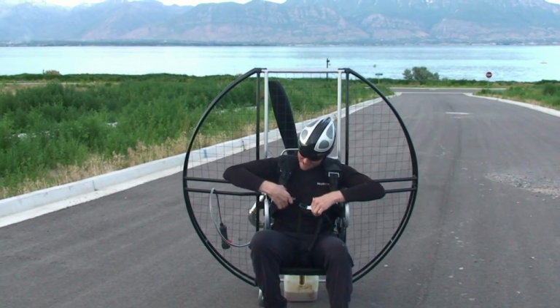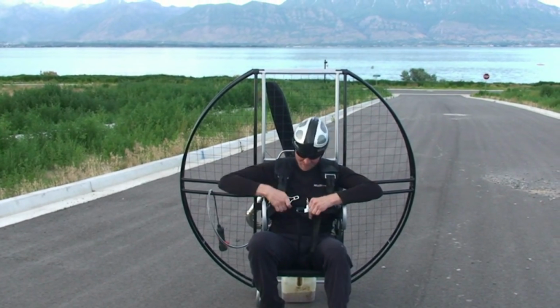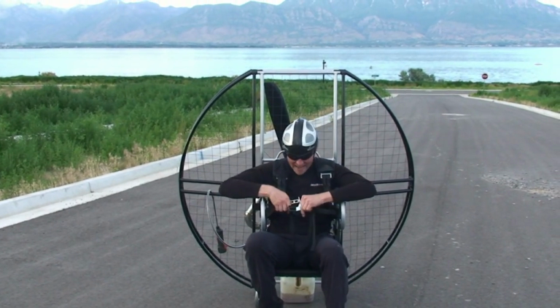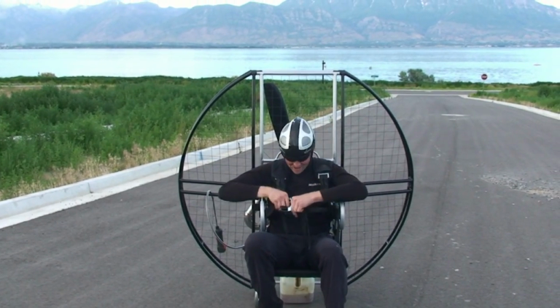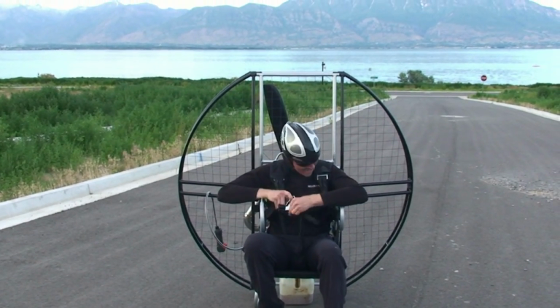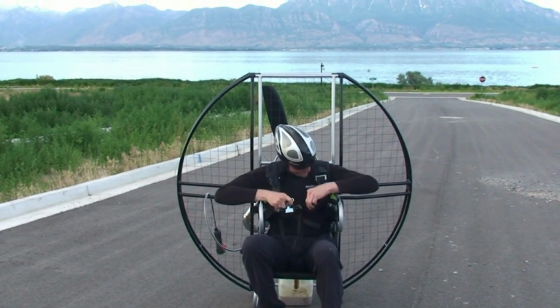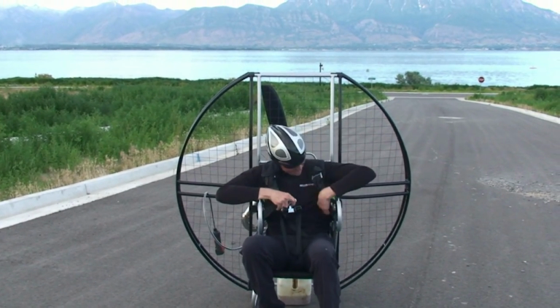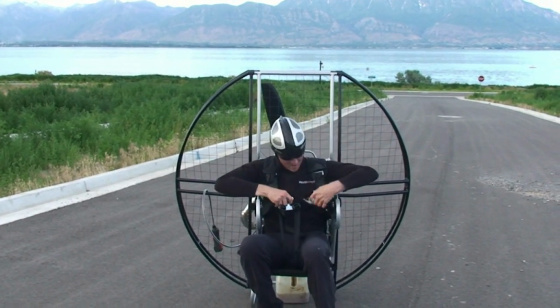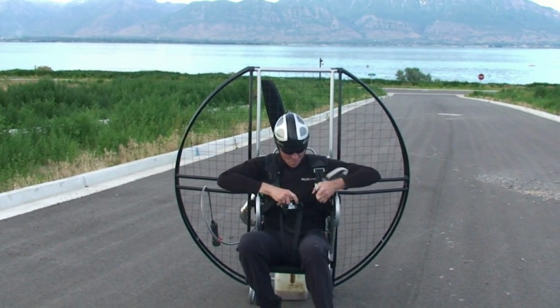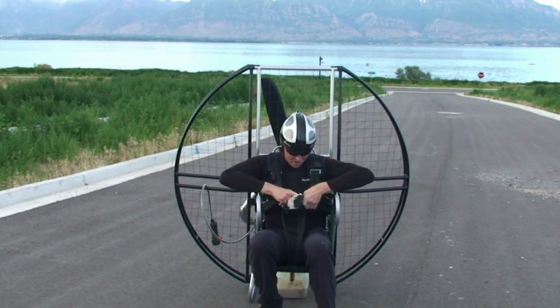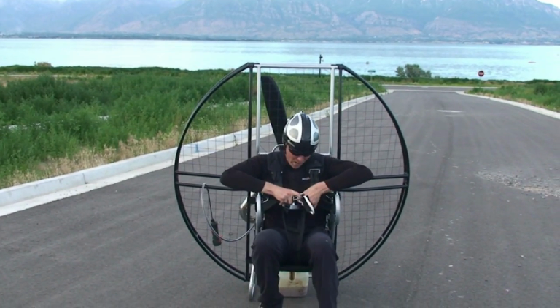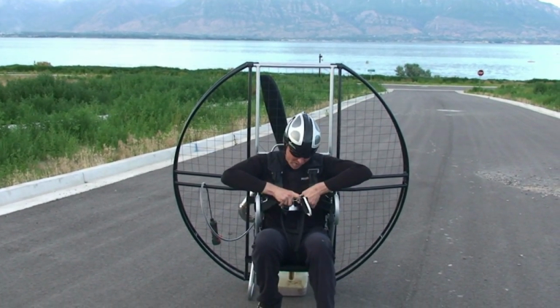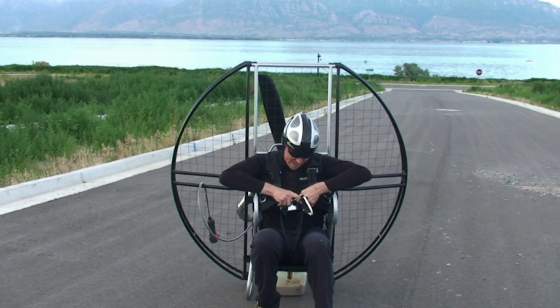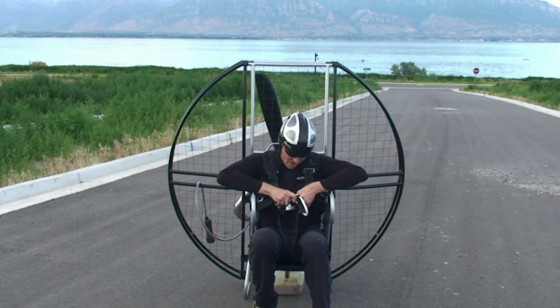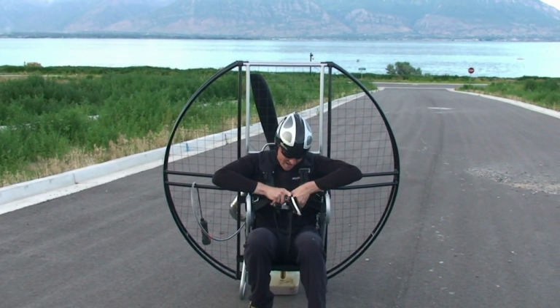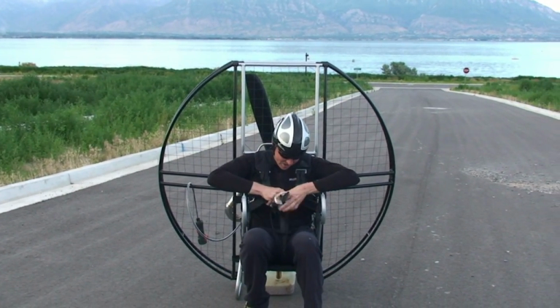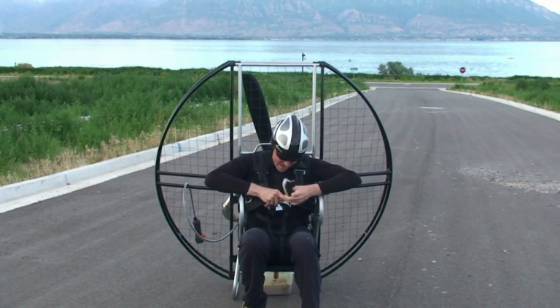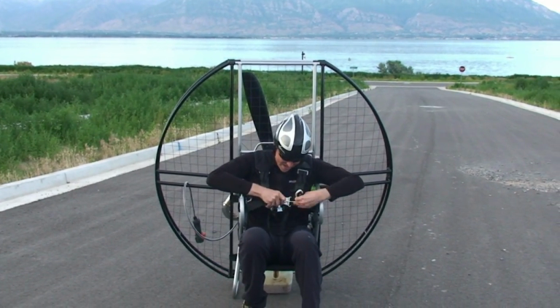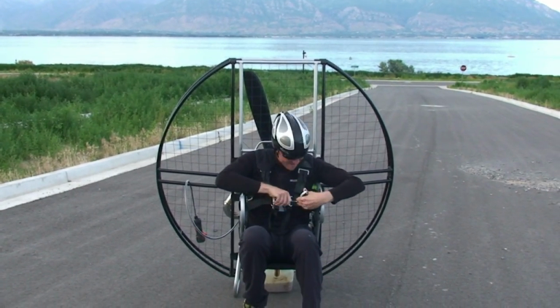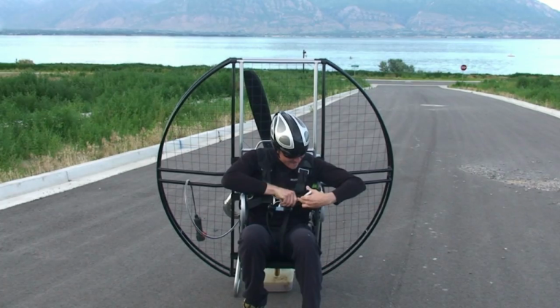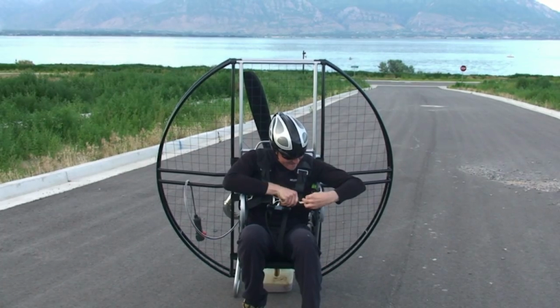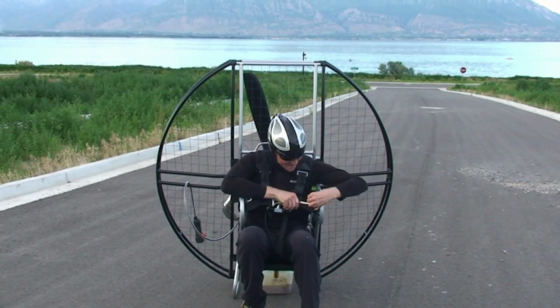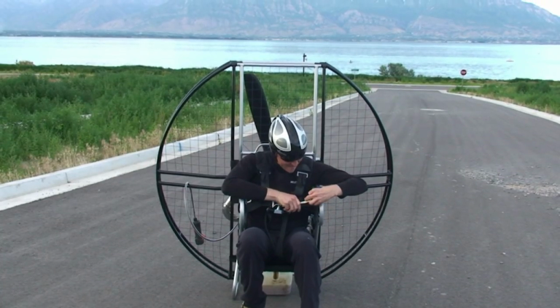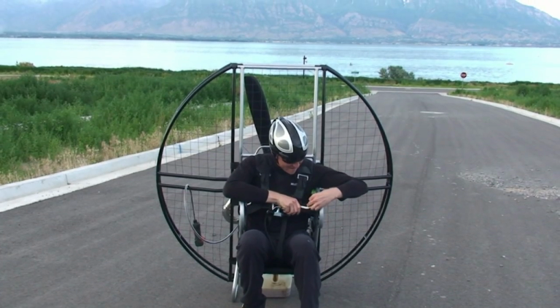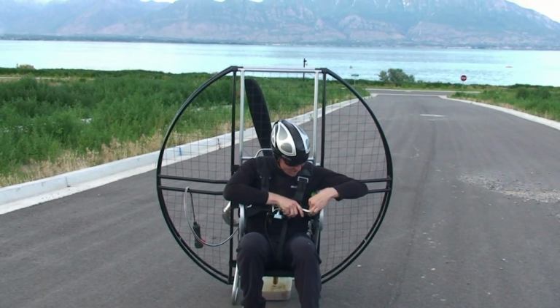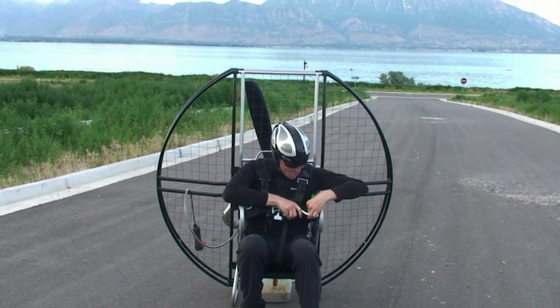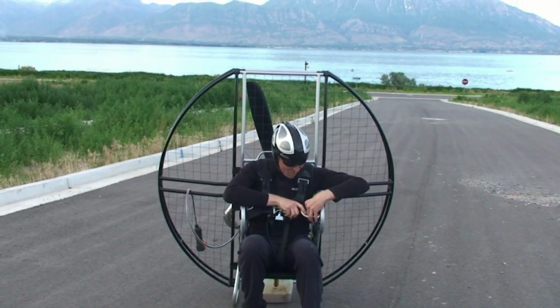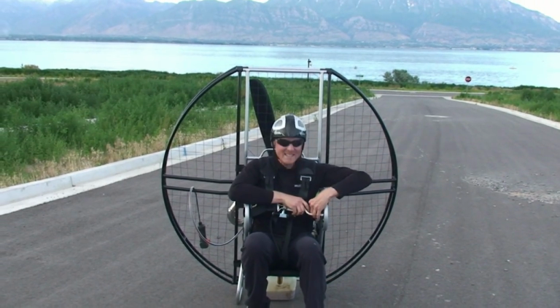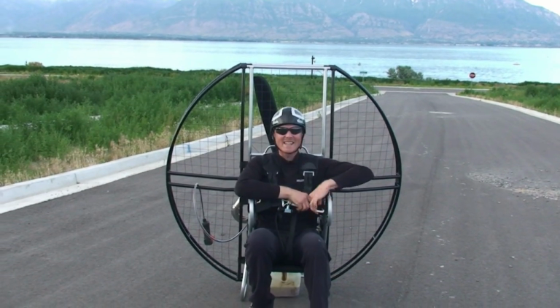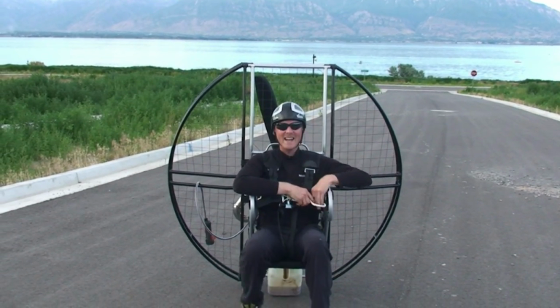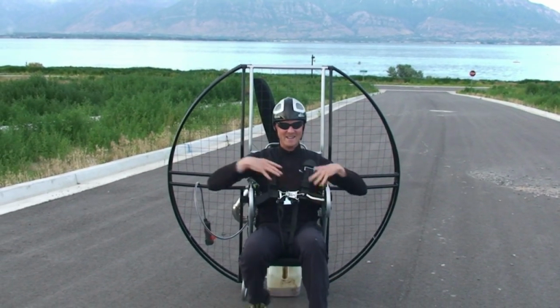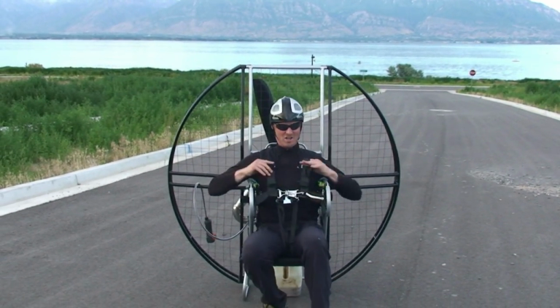The flat top with the quick-release harness — super easy to get into!